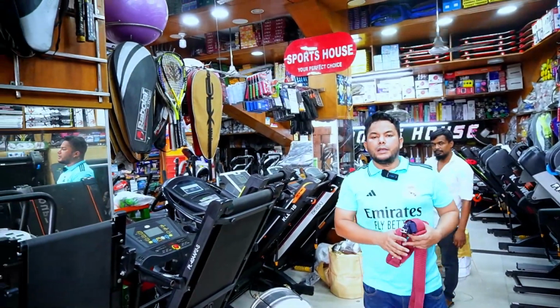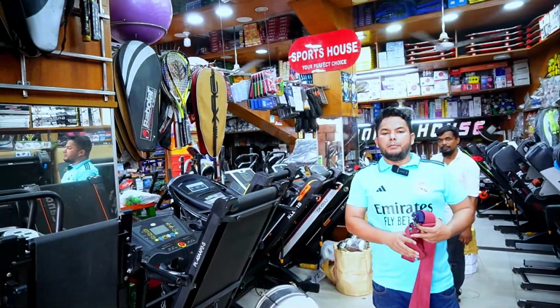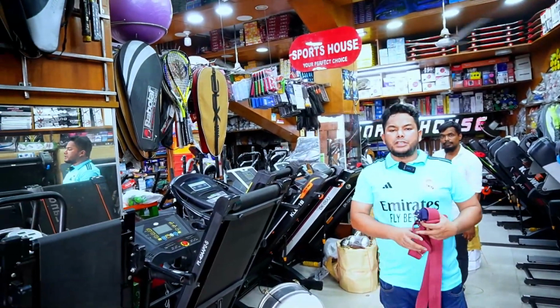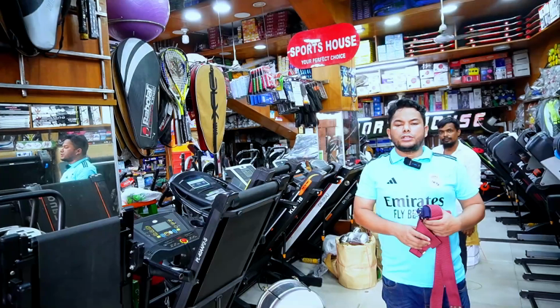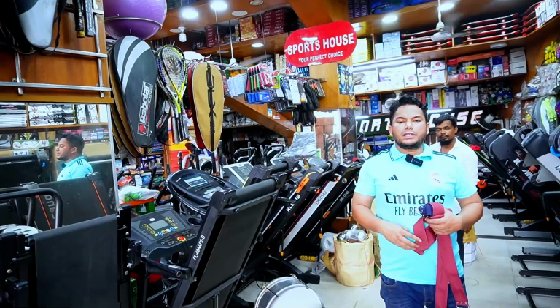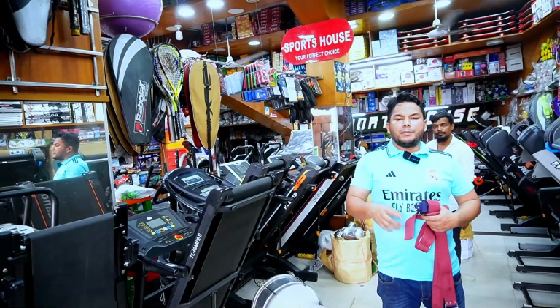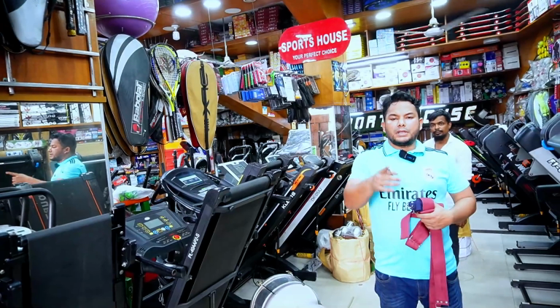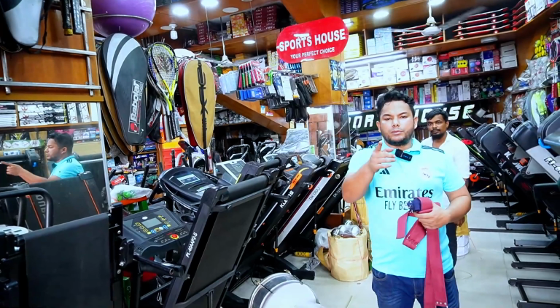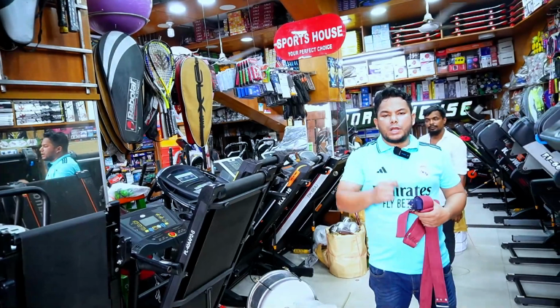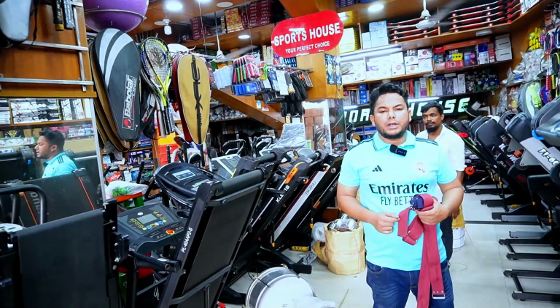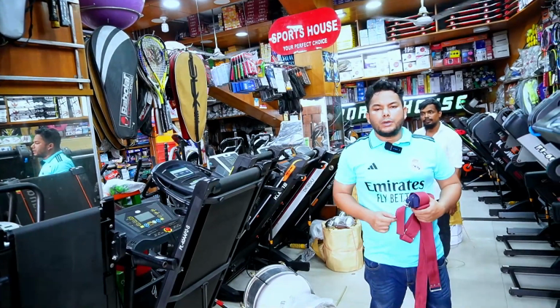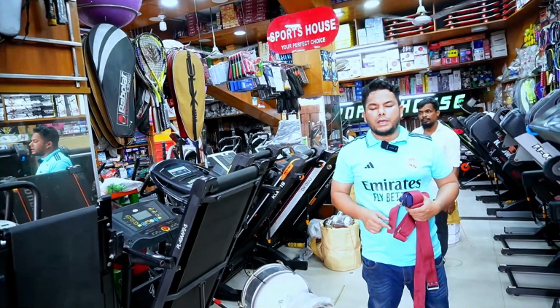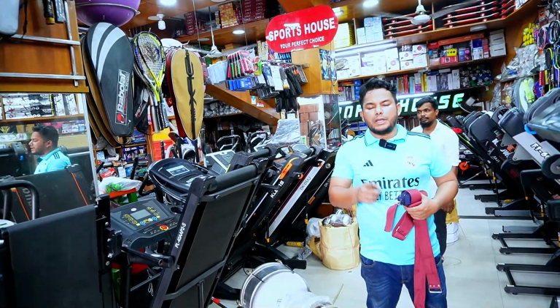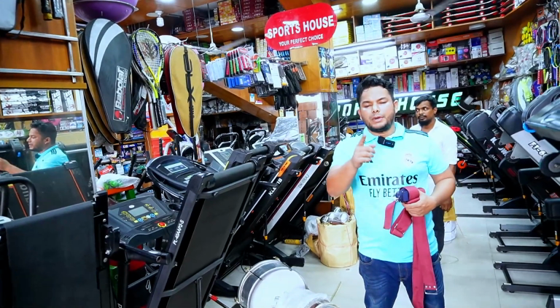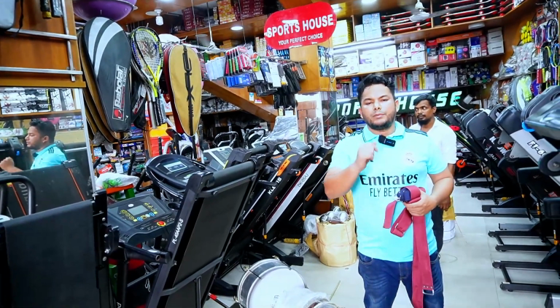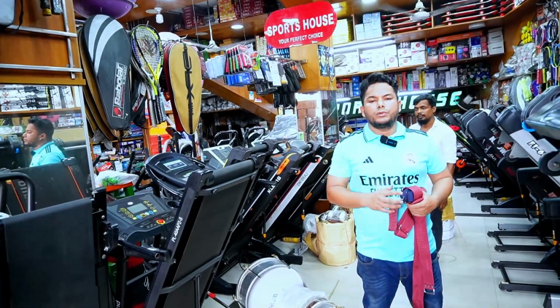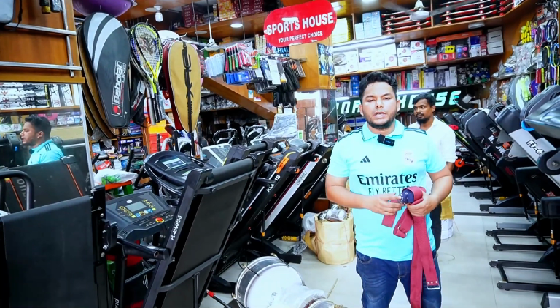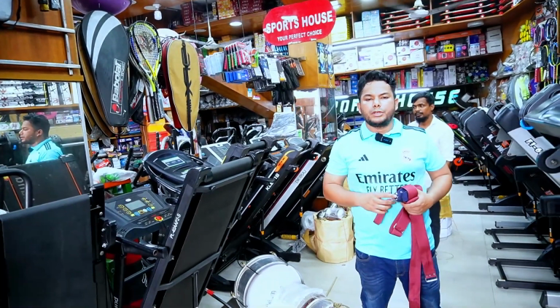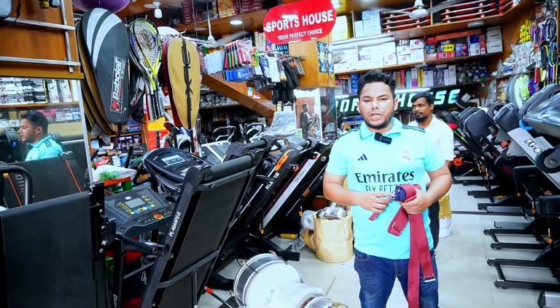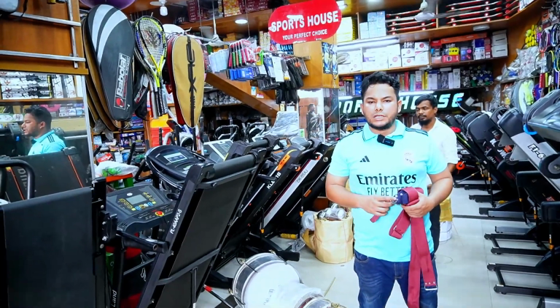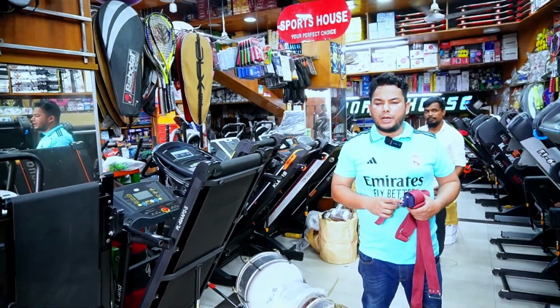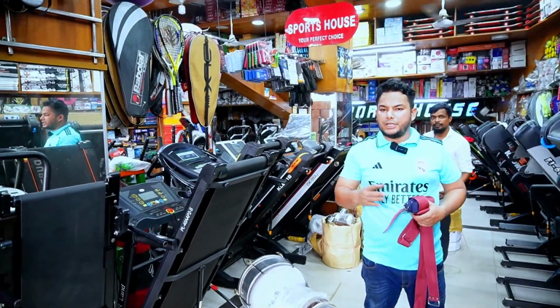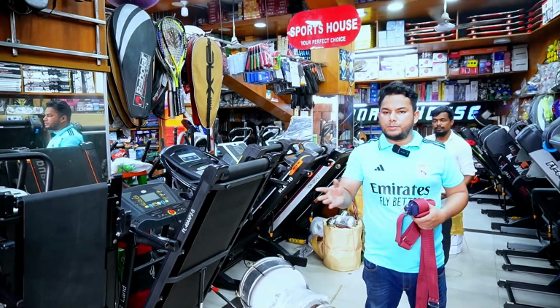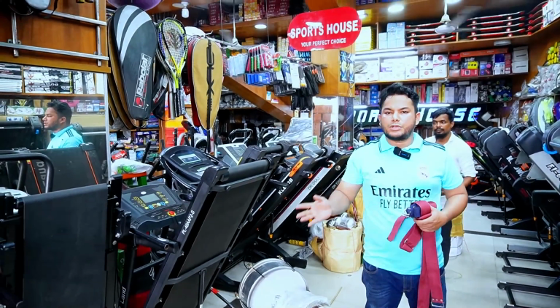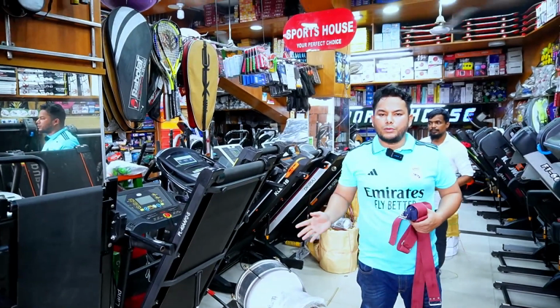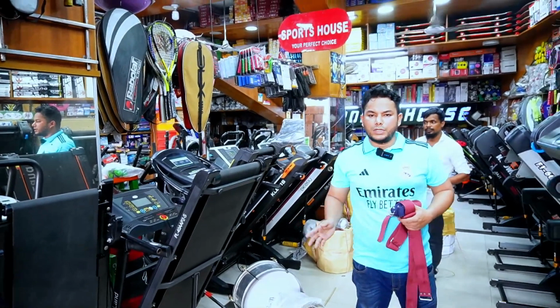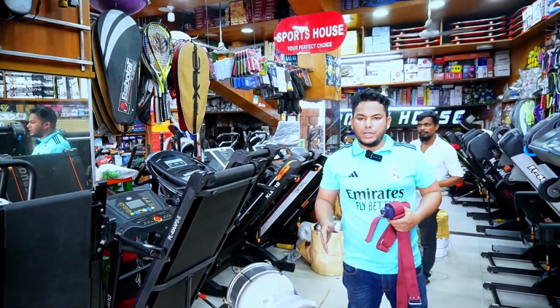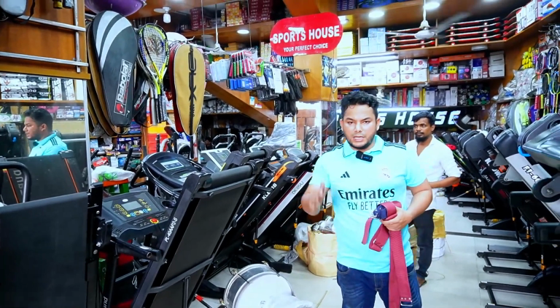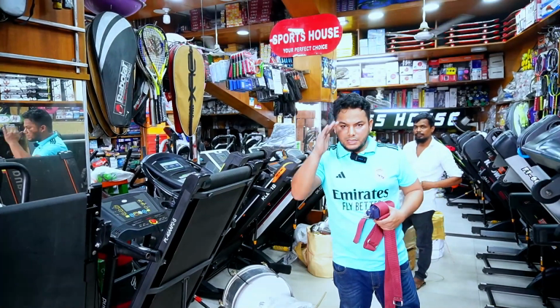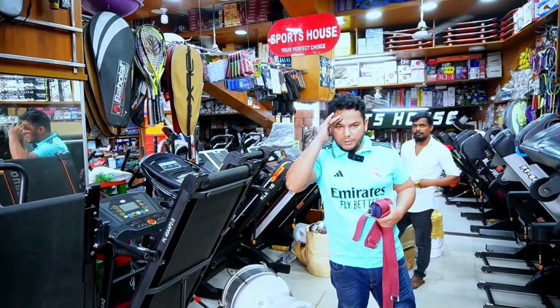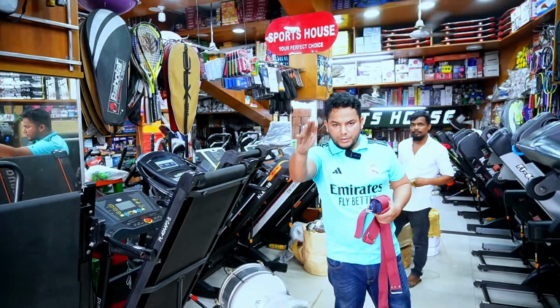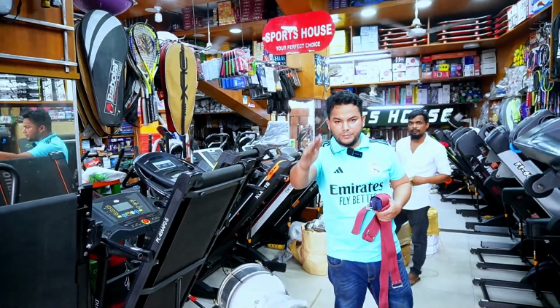Every time we just look at the video, we'll see the number of our phone. We're doing sports house. Assalamualaikum.